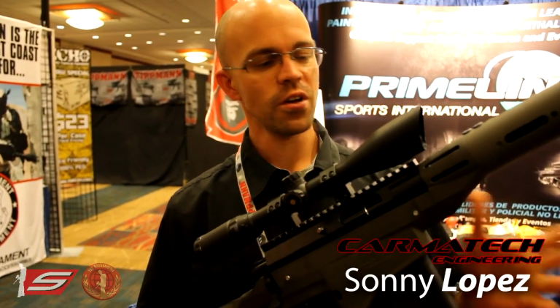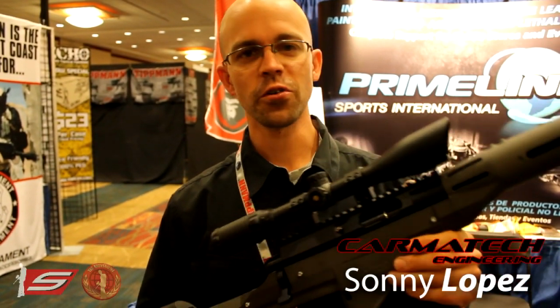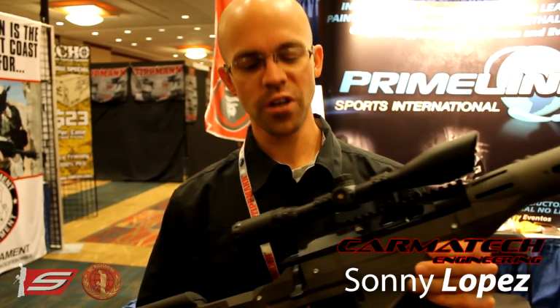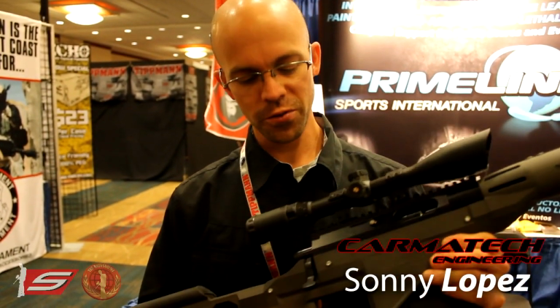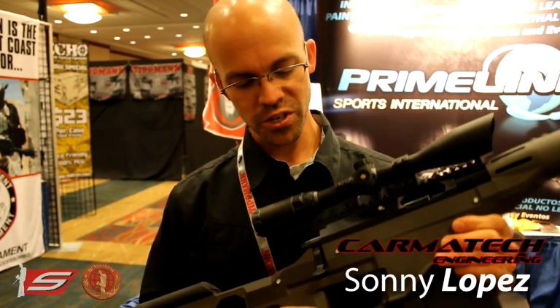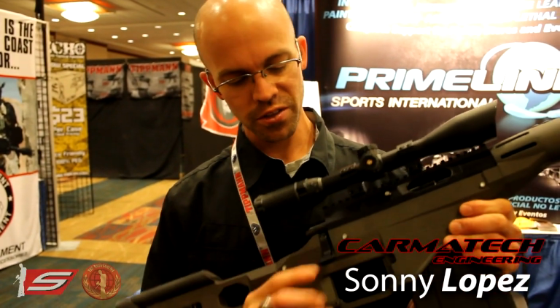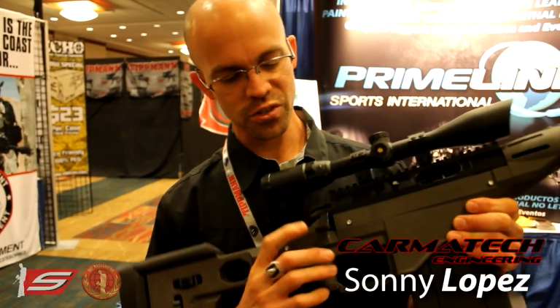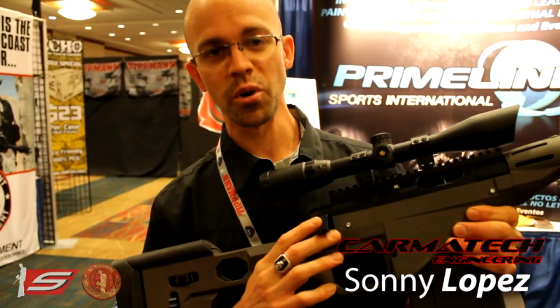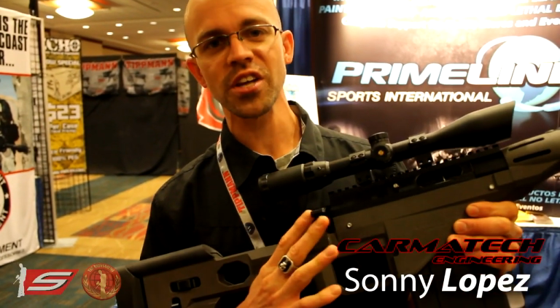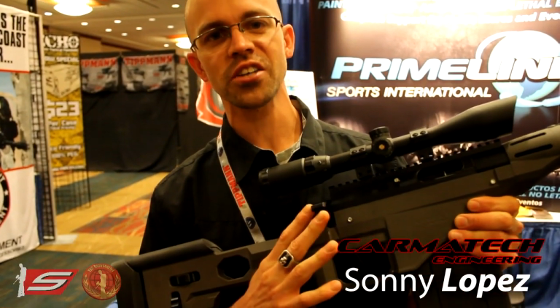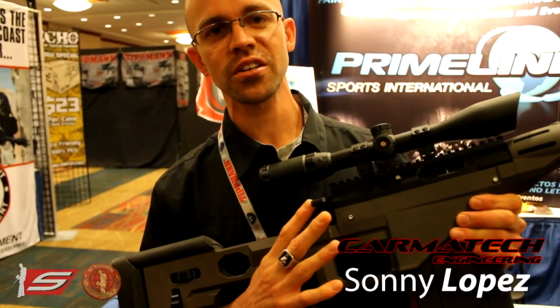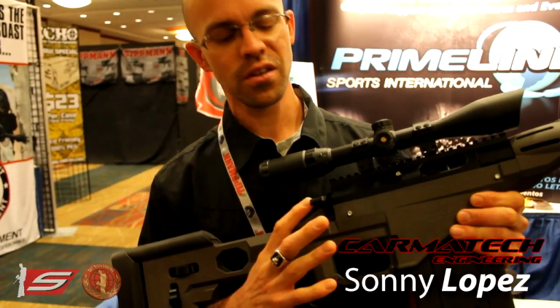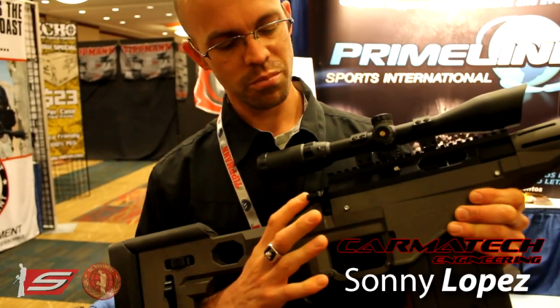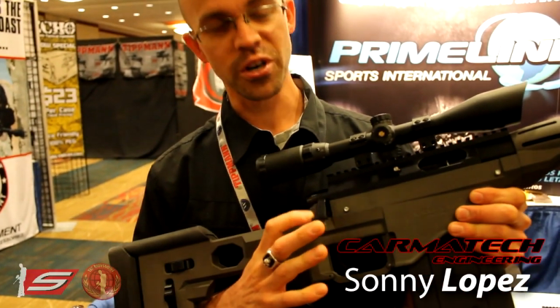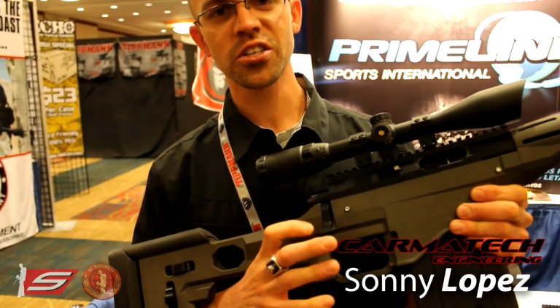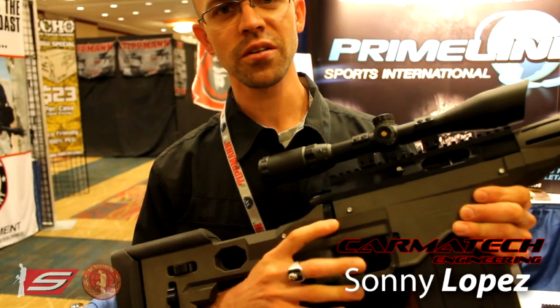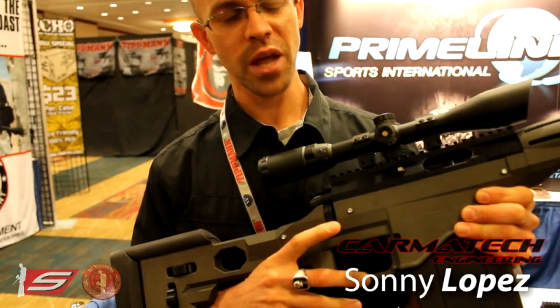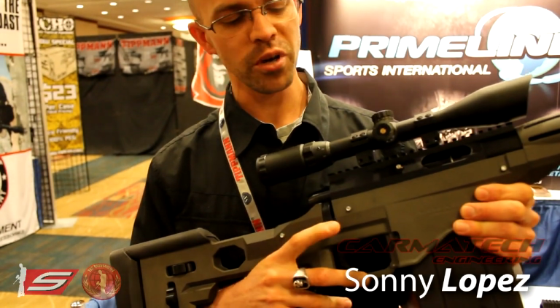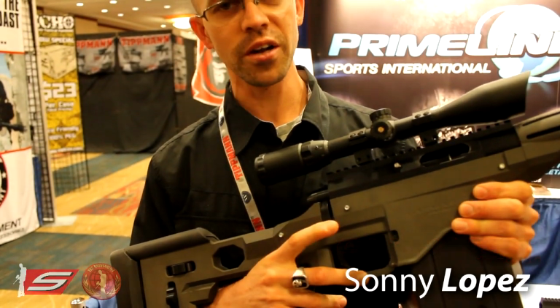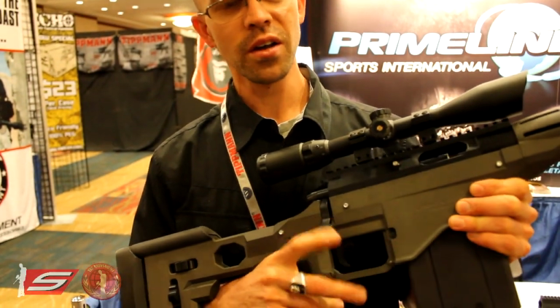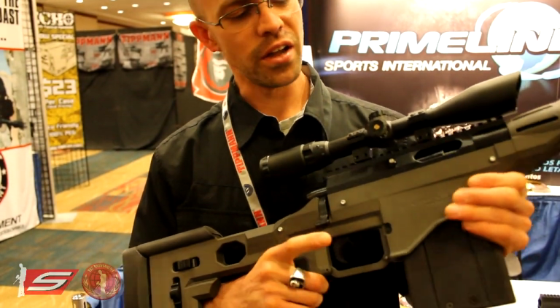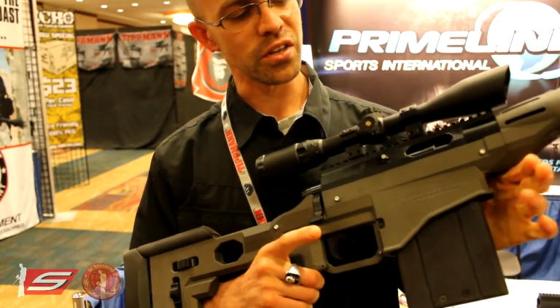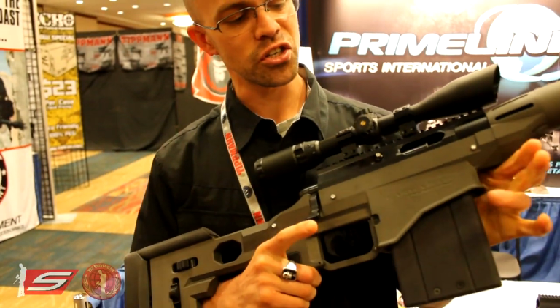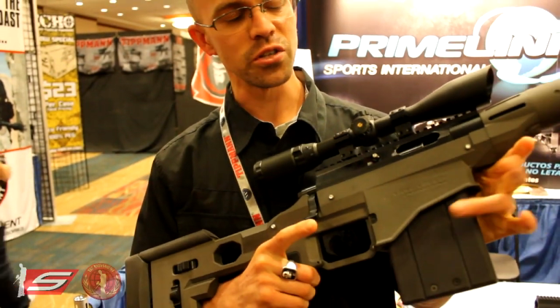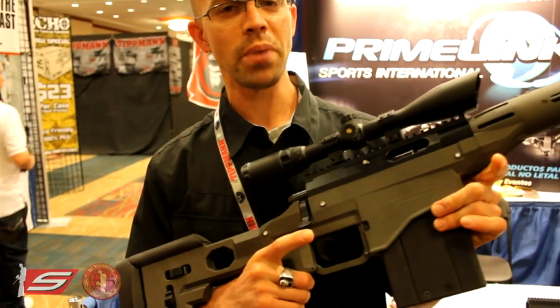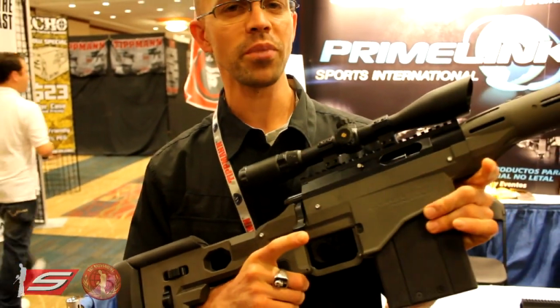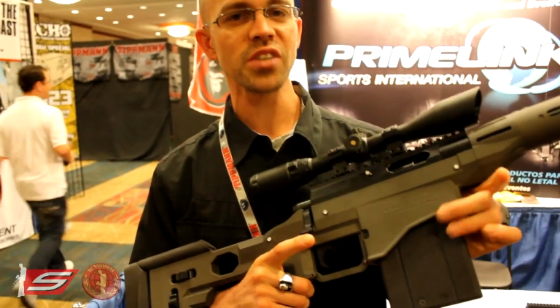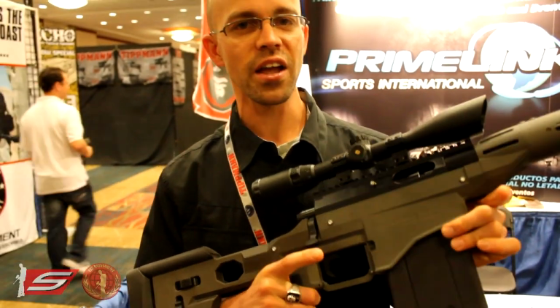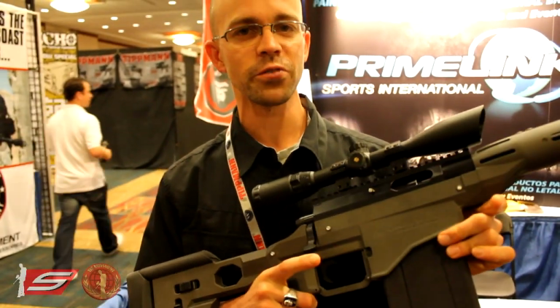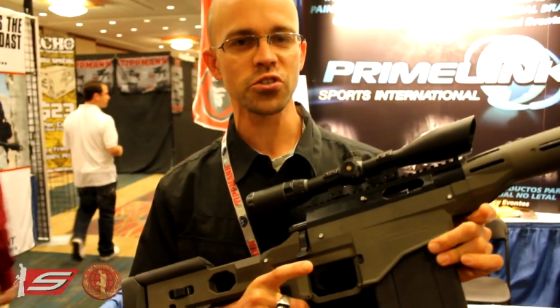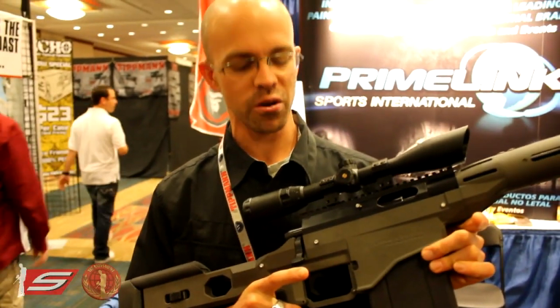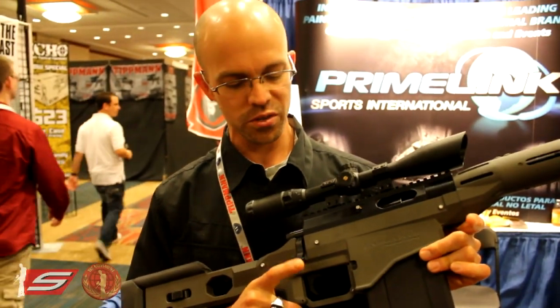First off you'll see this is a bolt action production paintball gun. It shoots paintballs and first strike rounds.